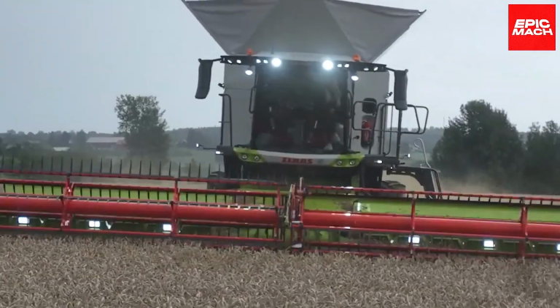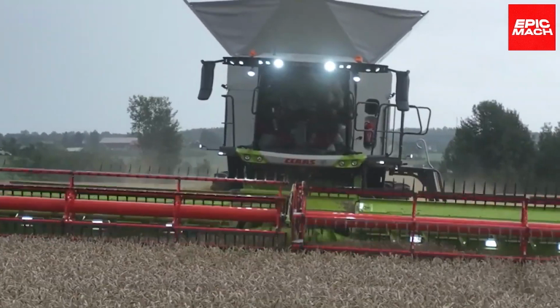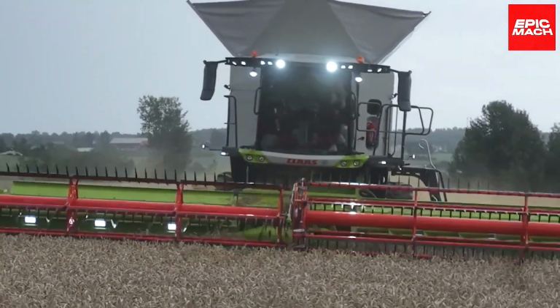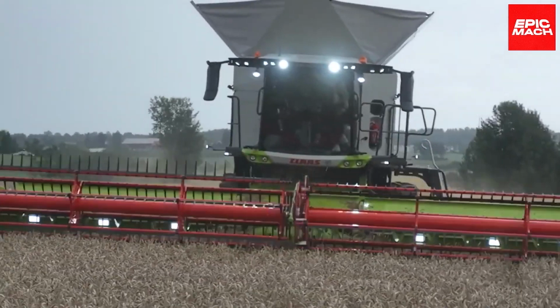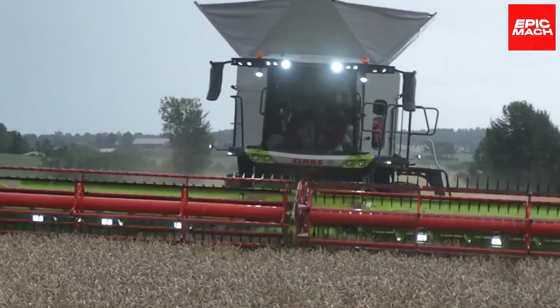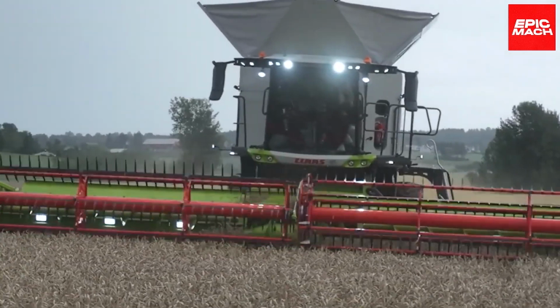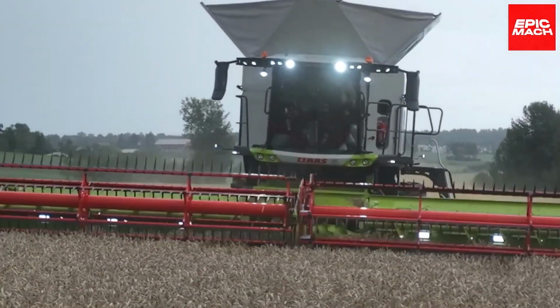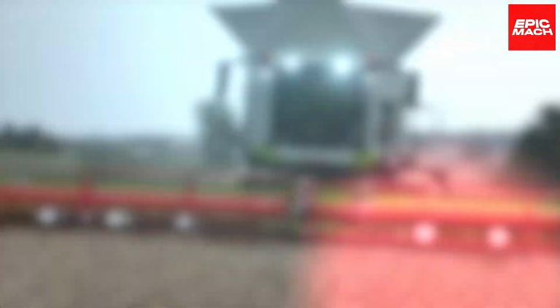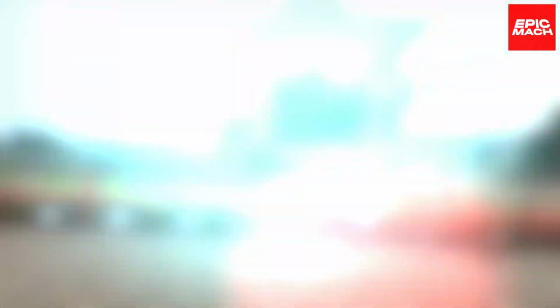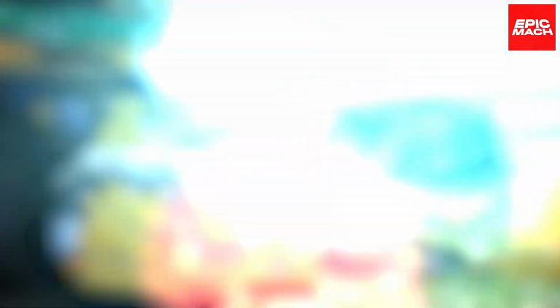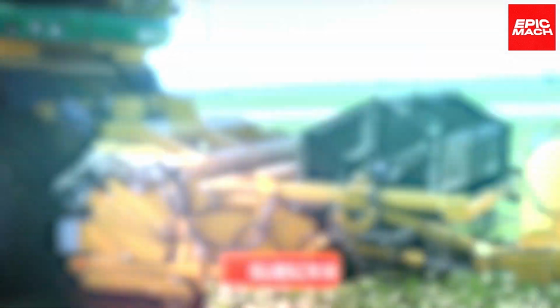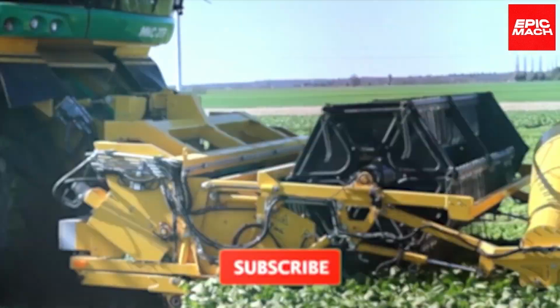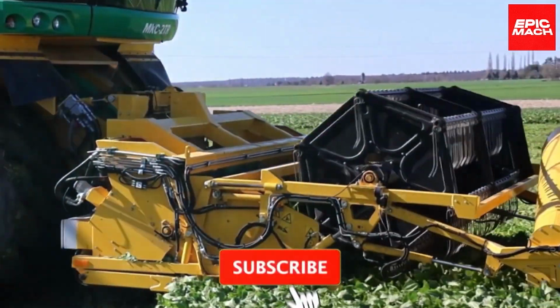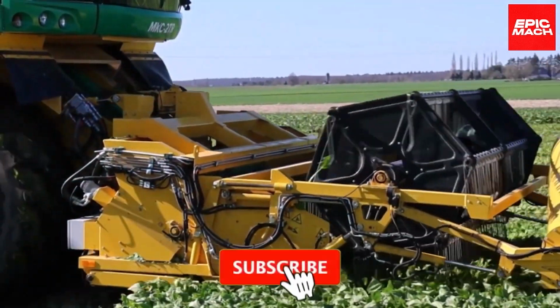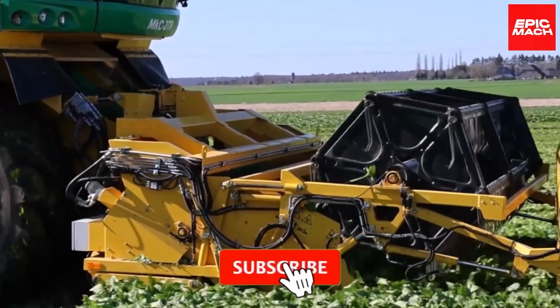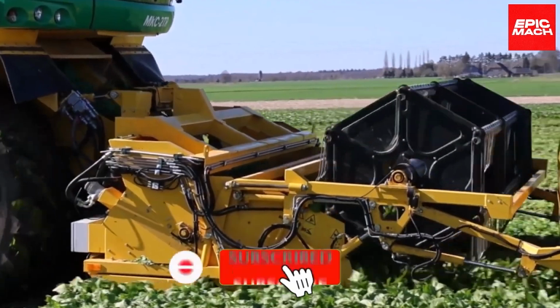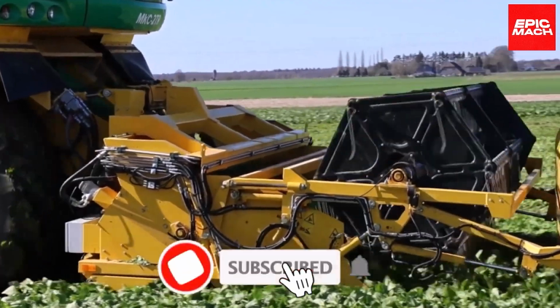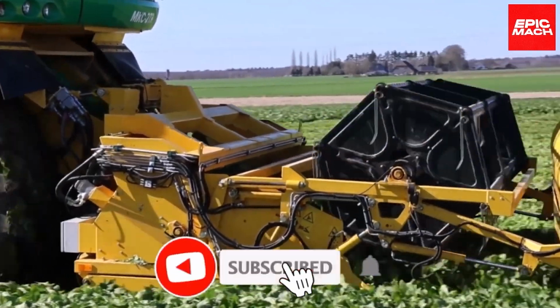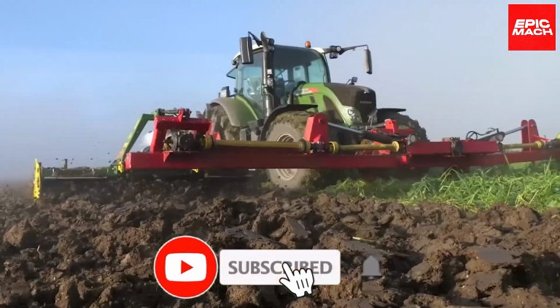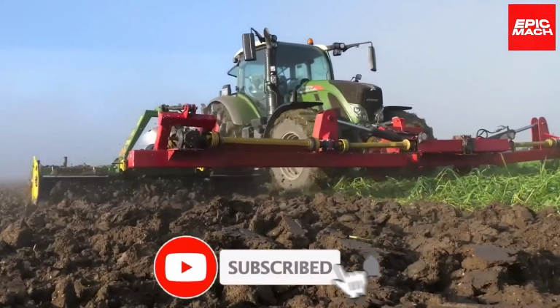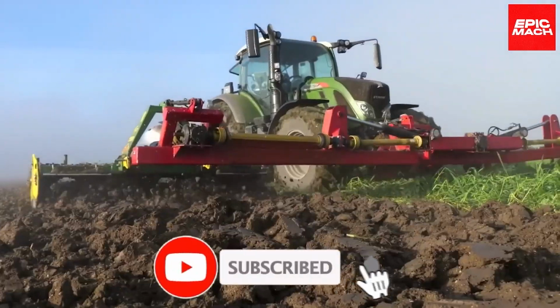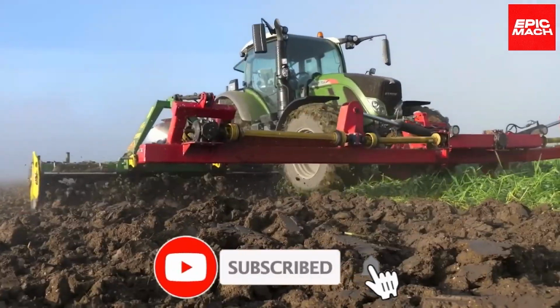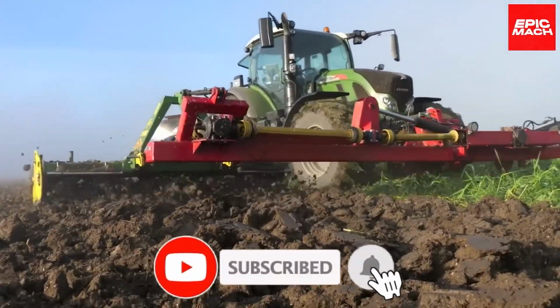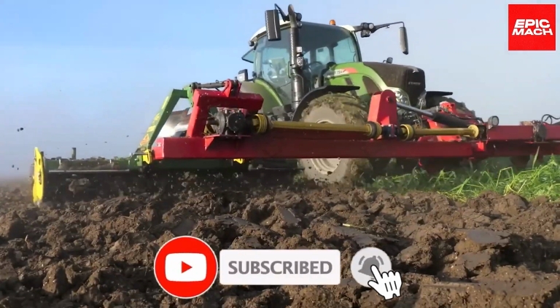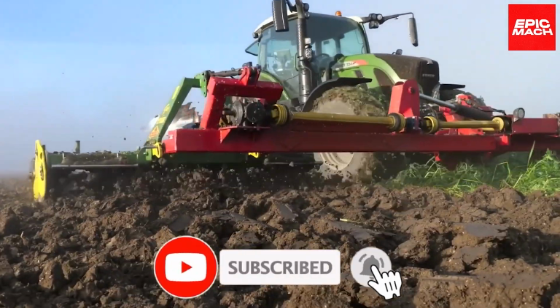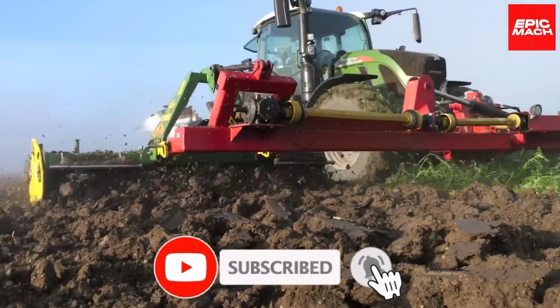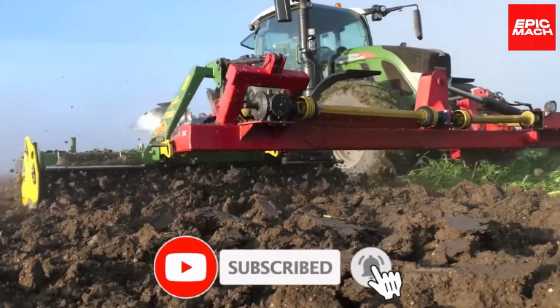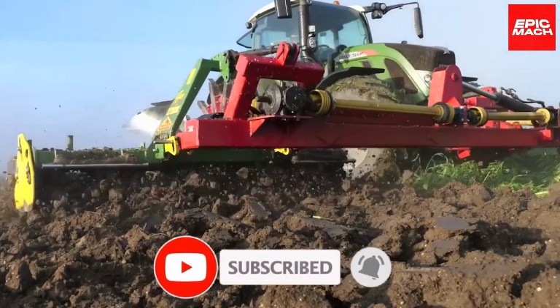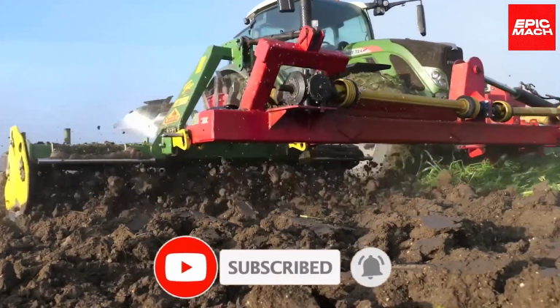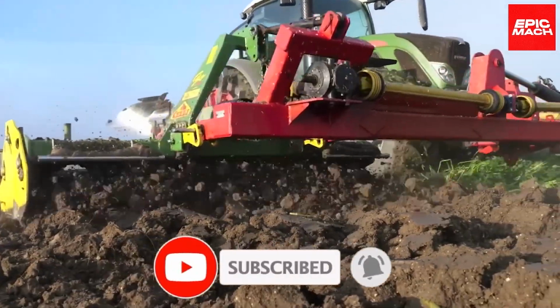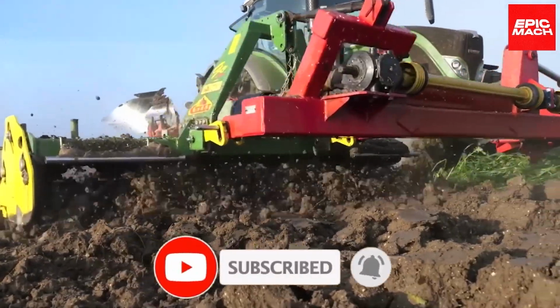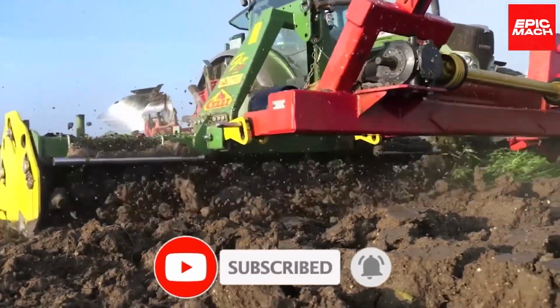Before we dive in, make sure to like this video and subscribe so that you never miss an Epic Mod video!